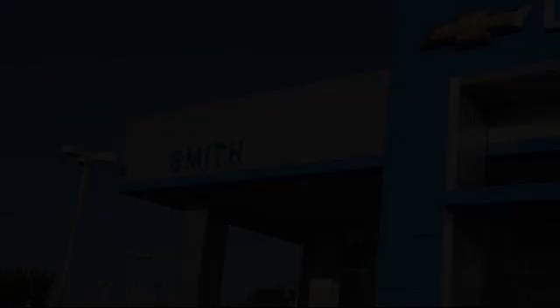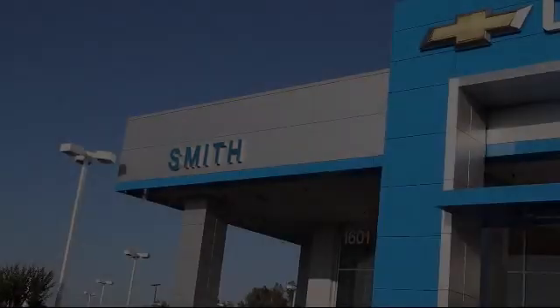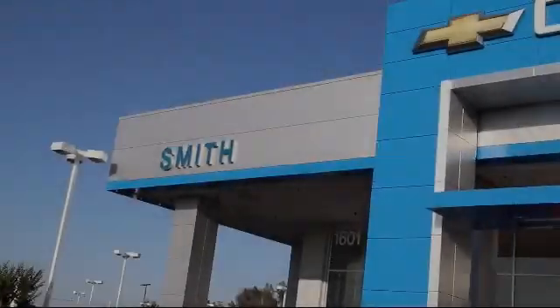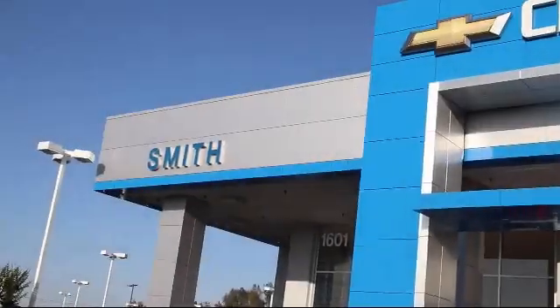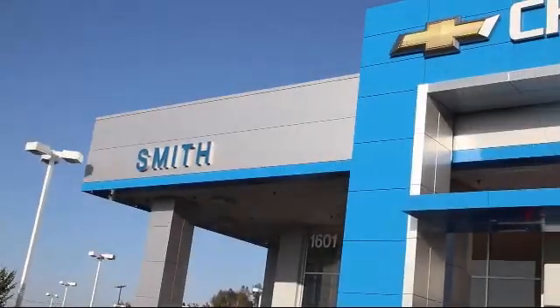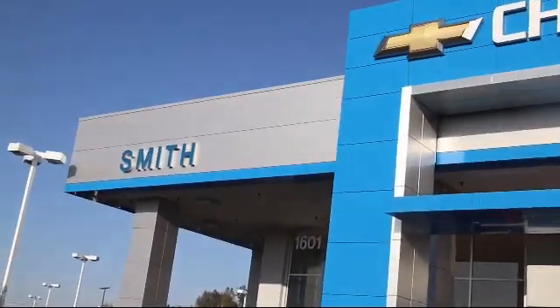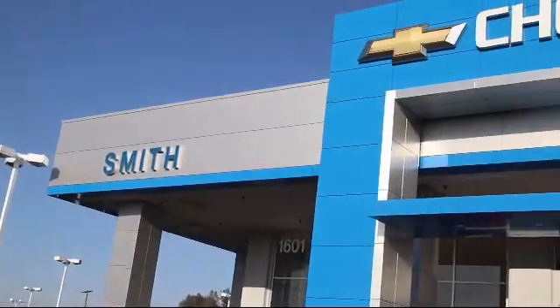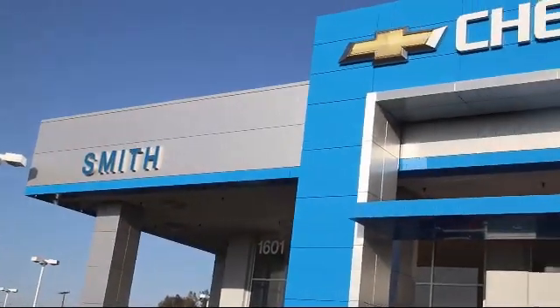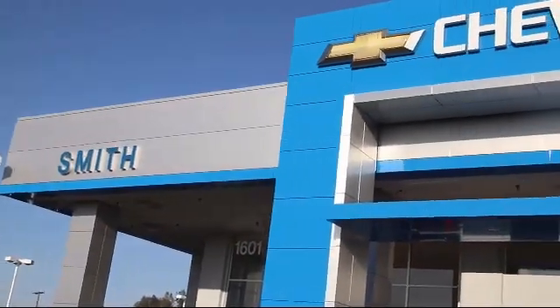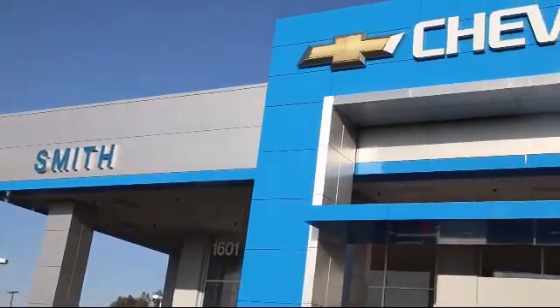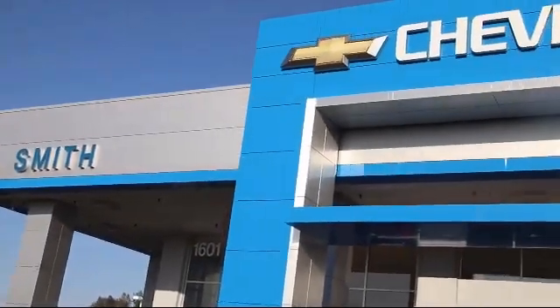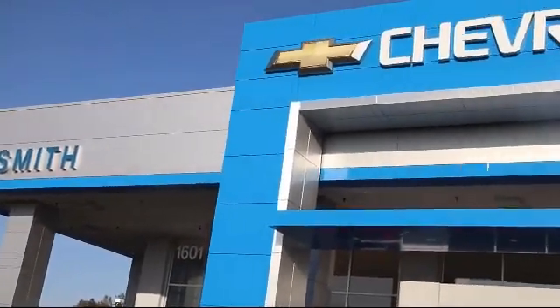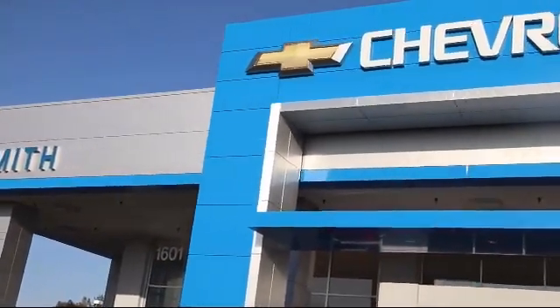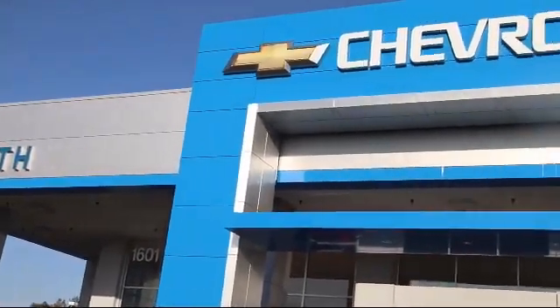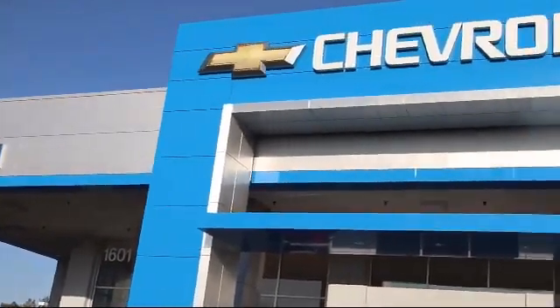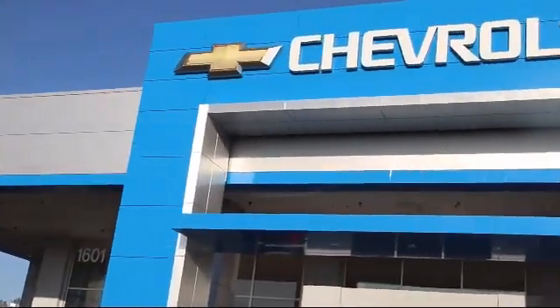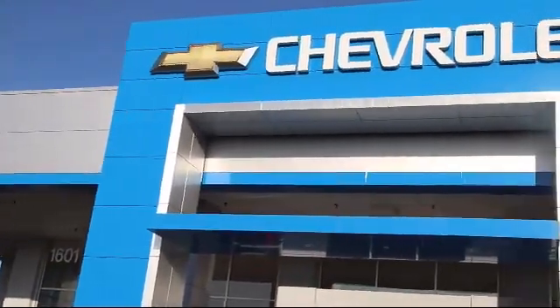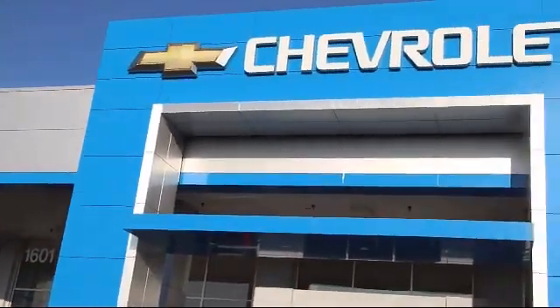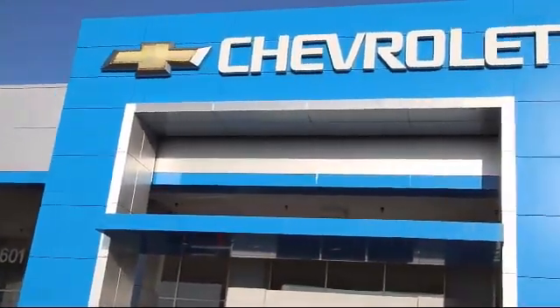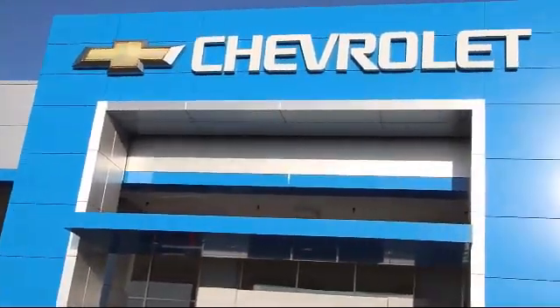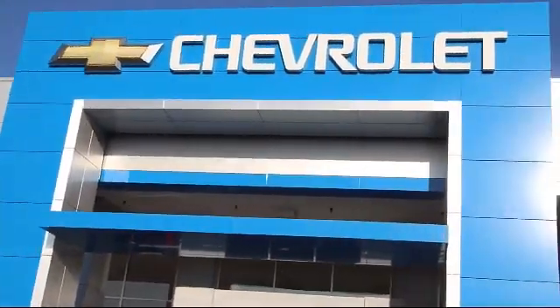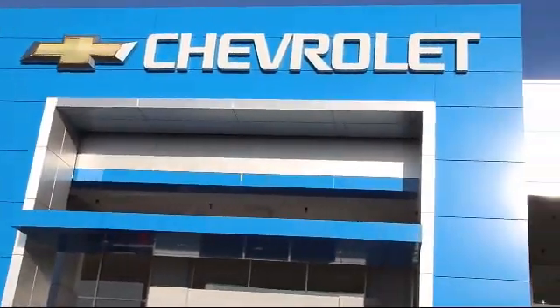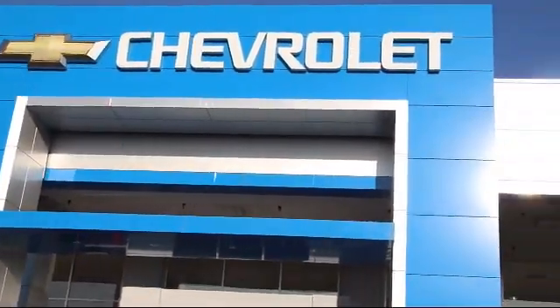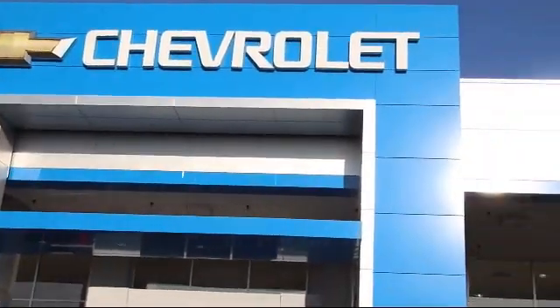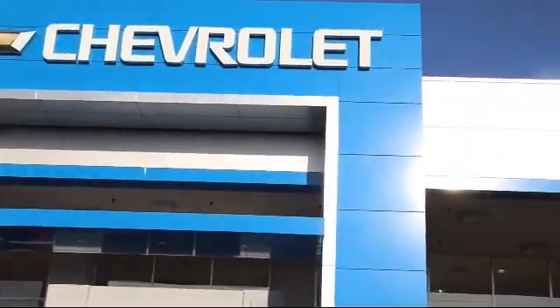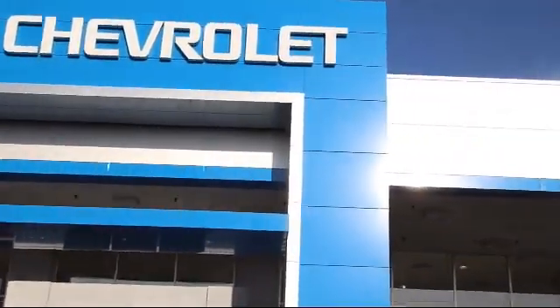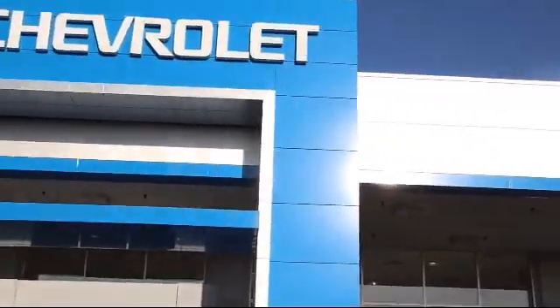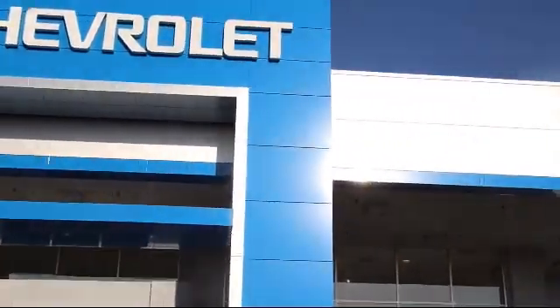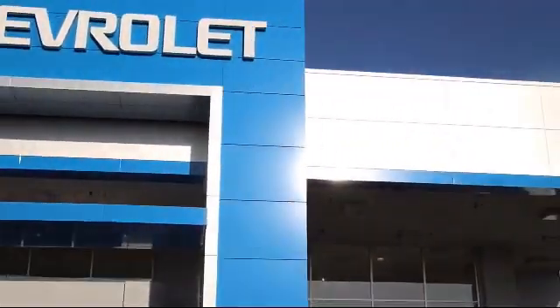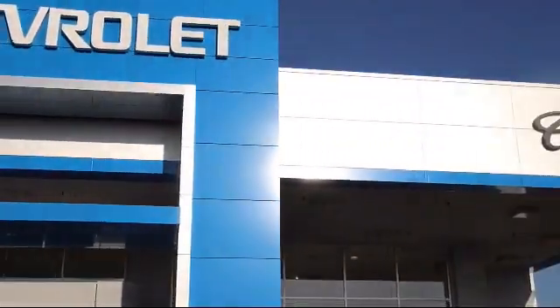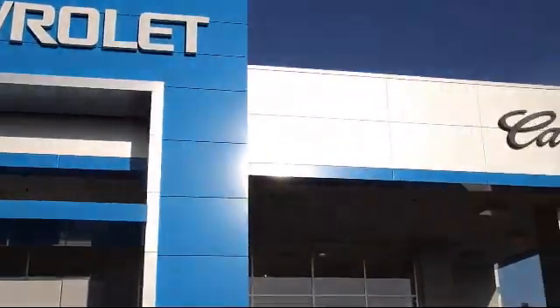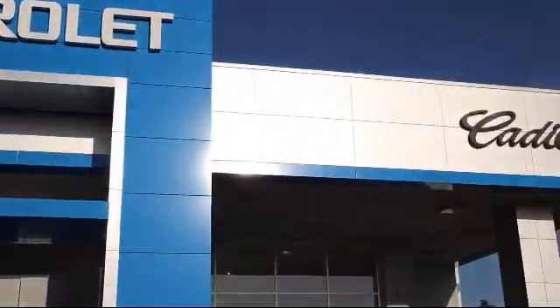Welcome to Smith Chevrolet Cadillac, and here's a look at another one of our great vehicles from our inventory.